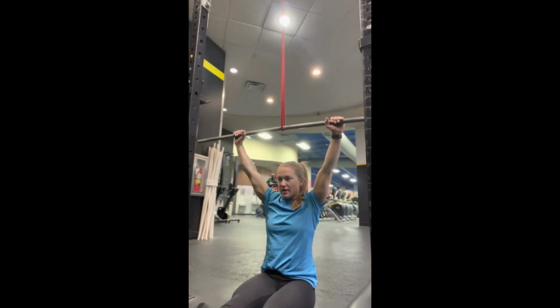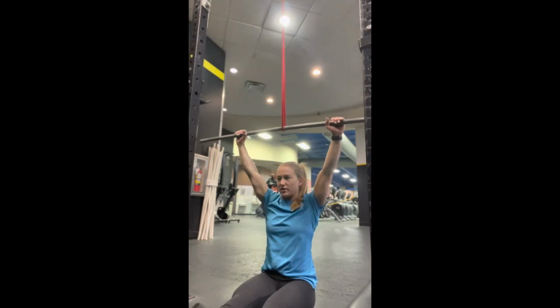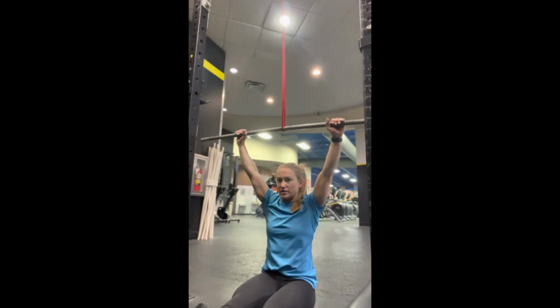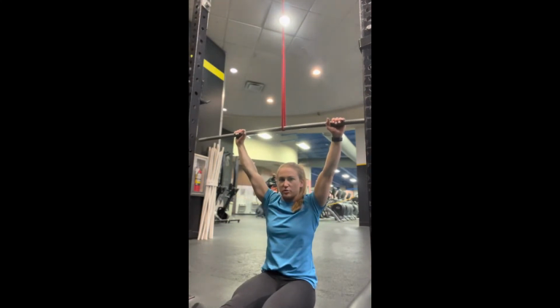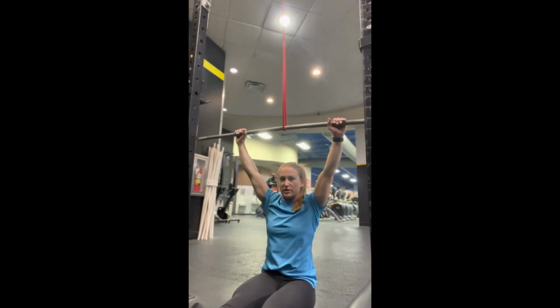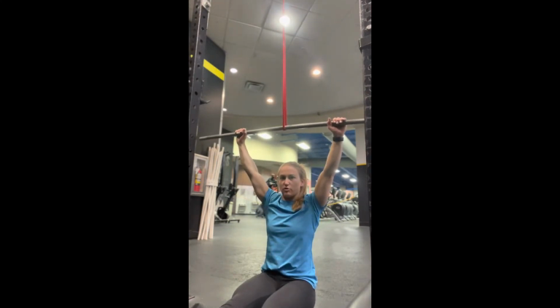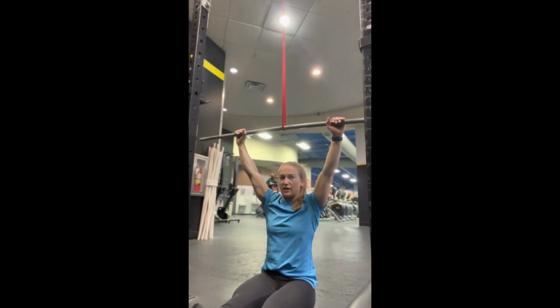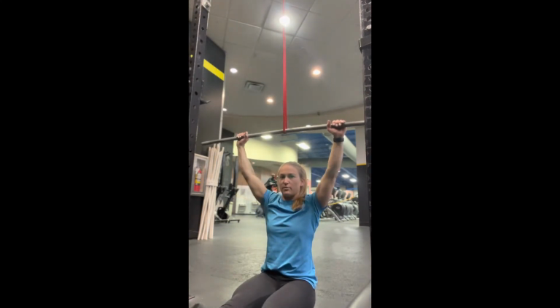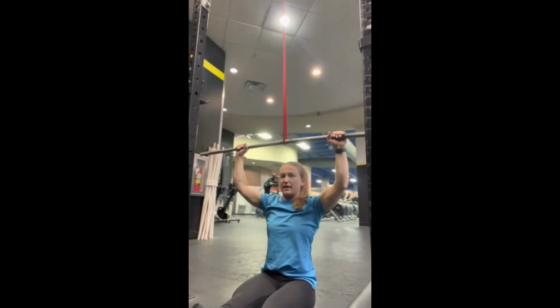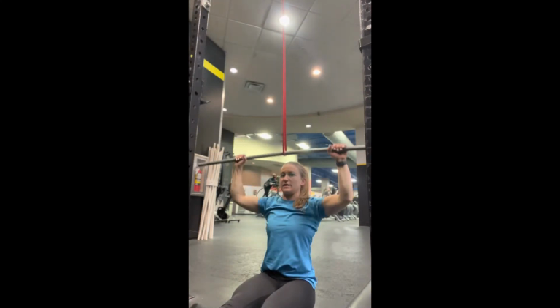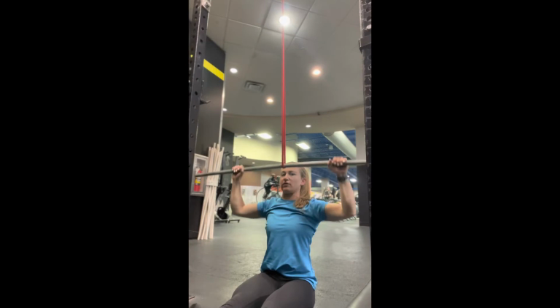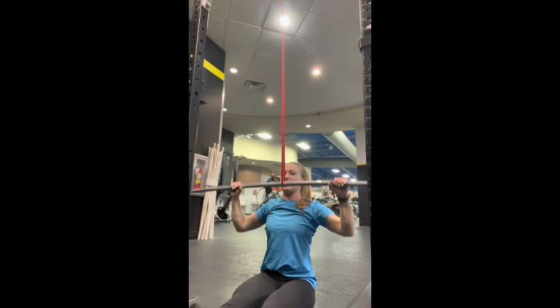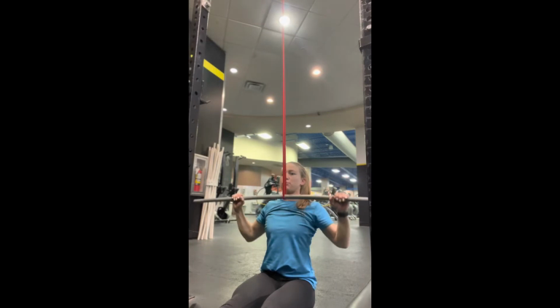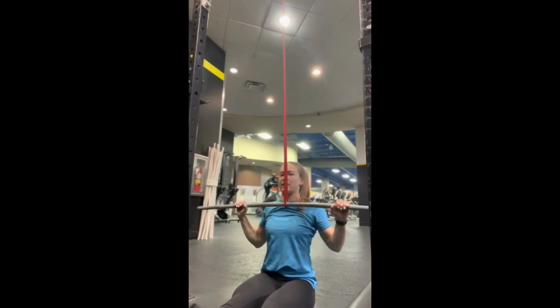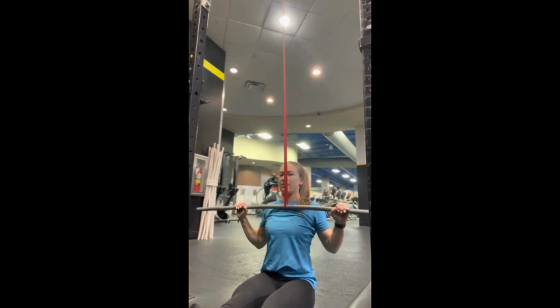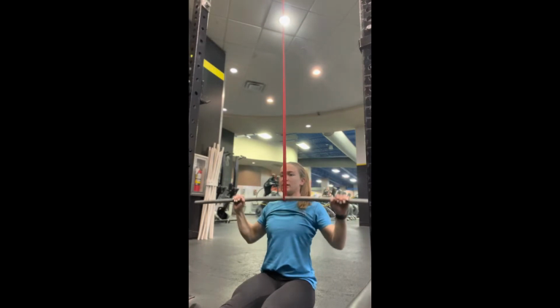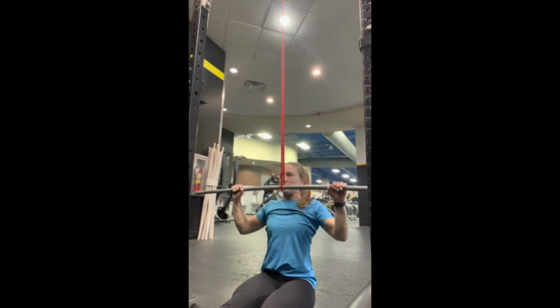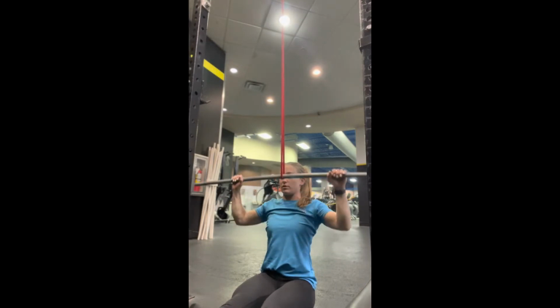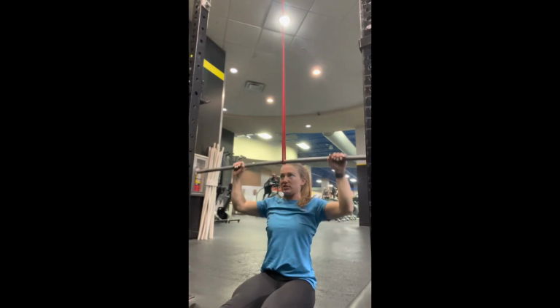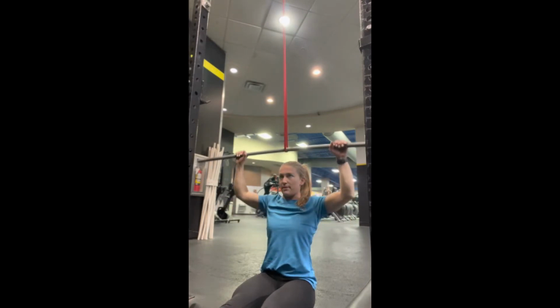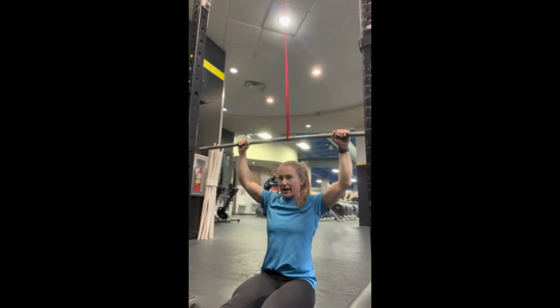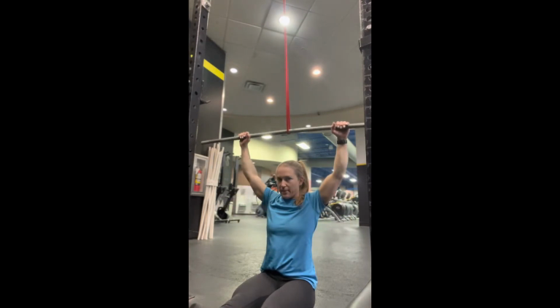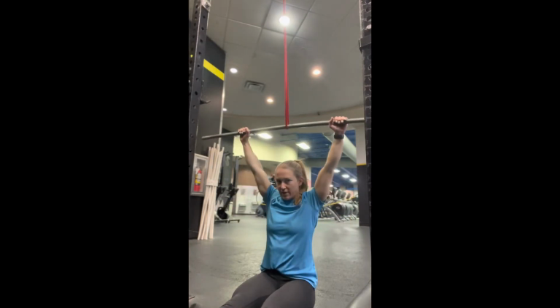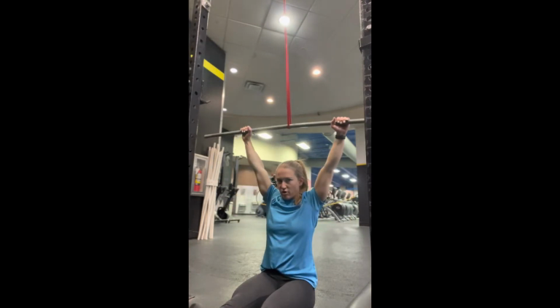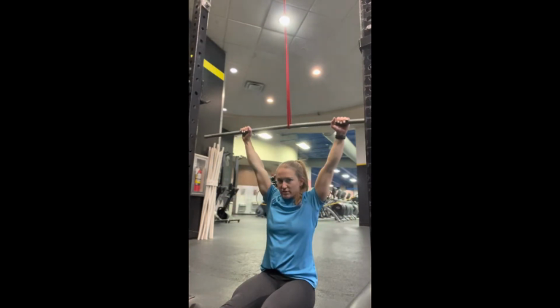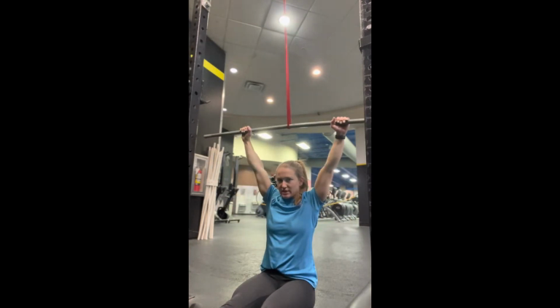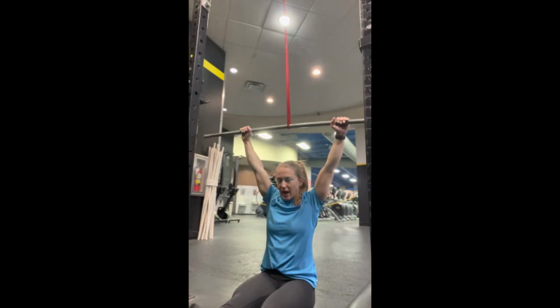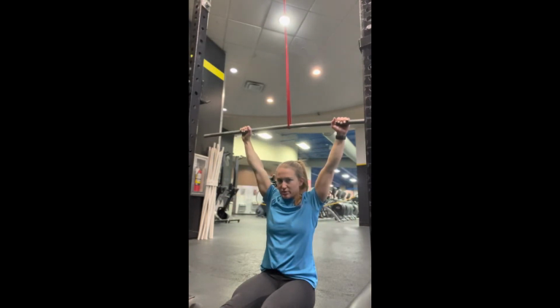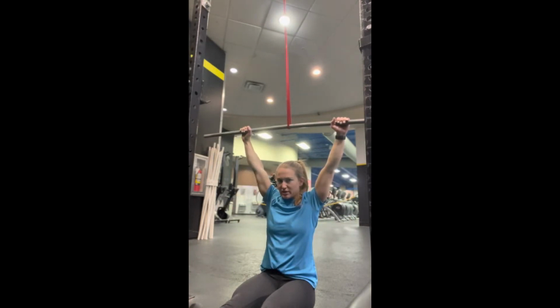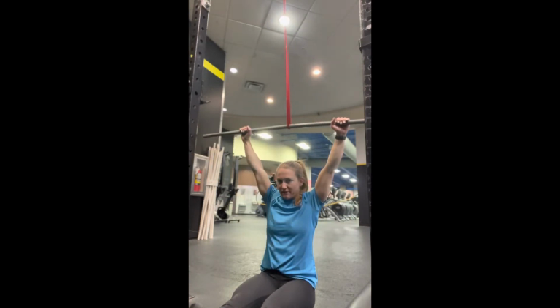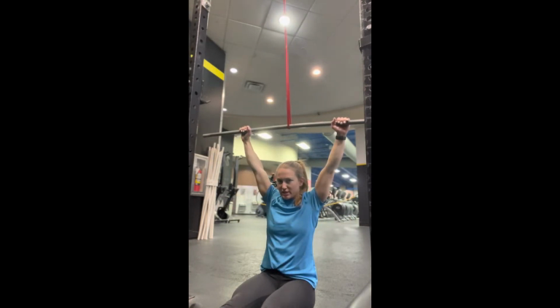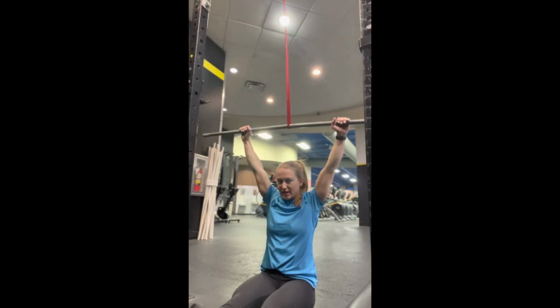They're going to squeeze their core down a little bit, engage their lats, pull down, blow the chin back up, head through the arms at the top to reach that full extension.